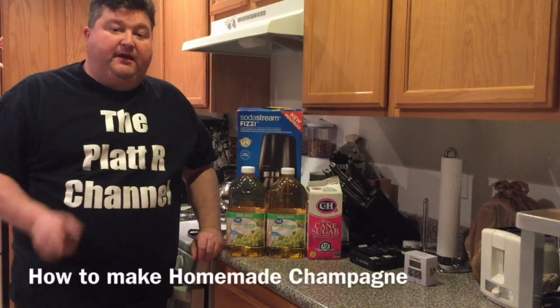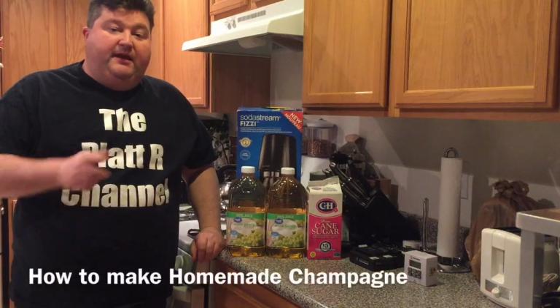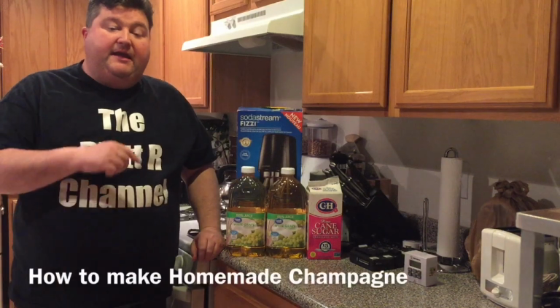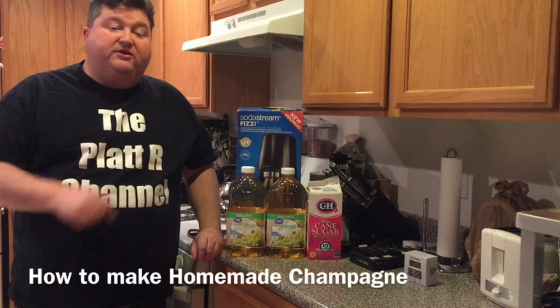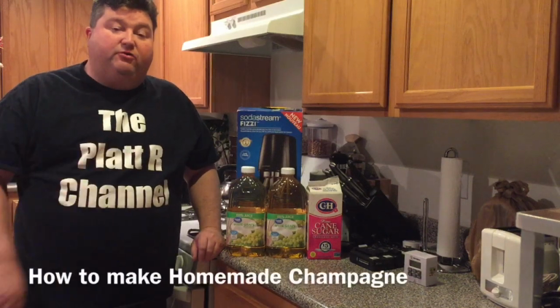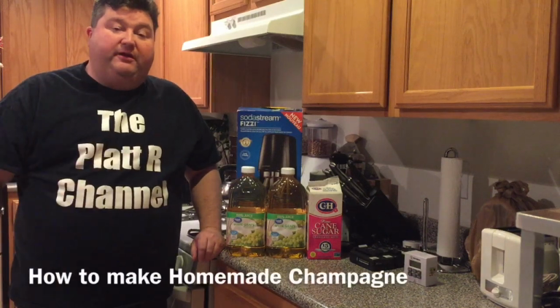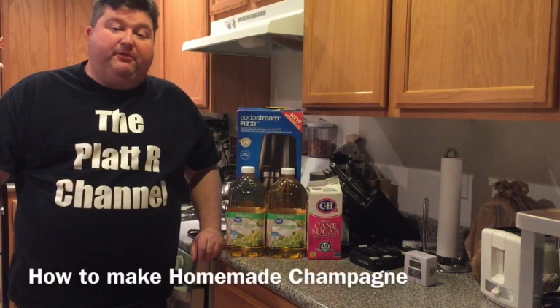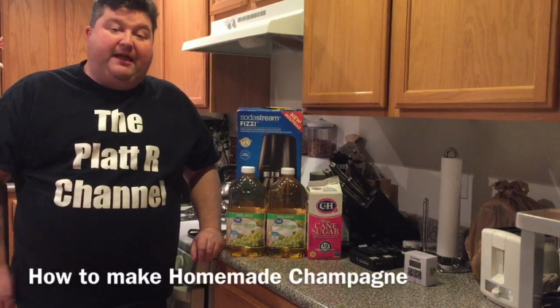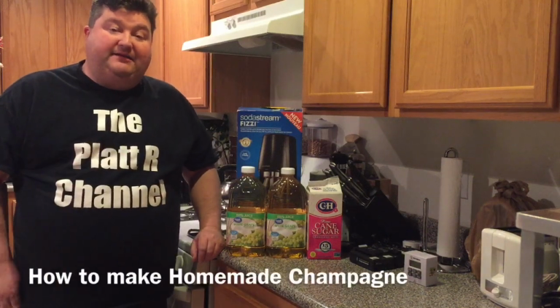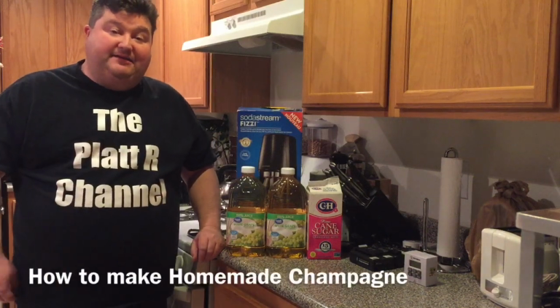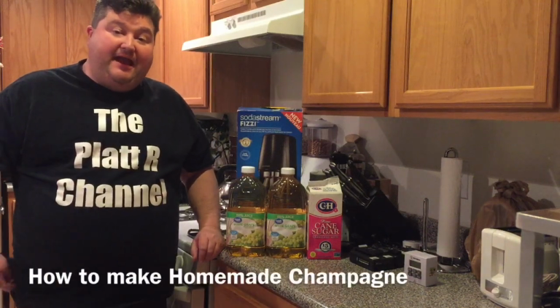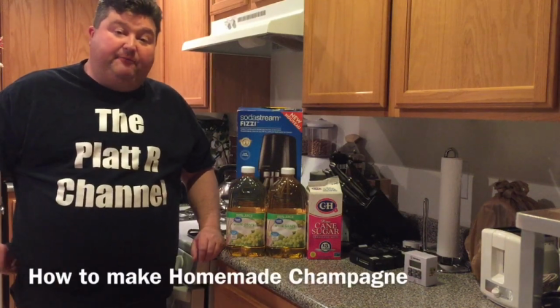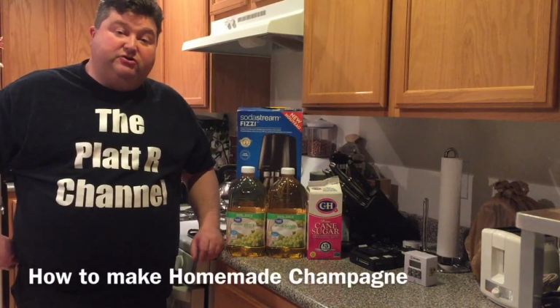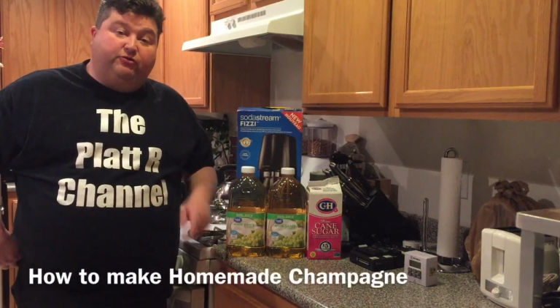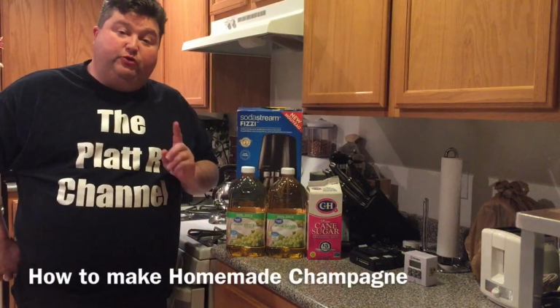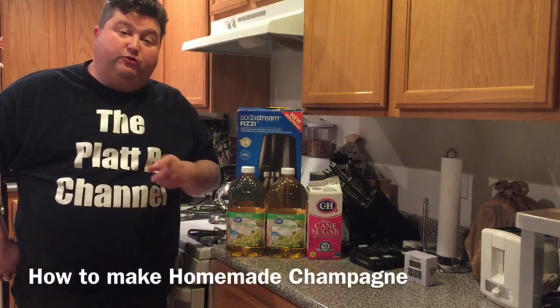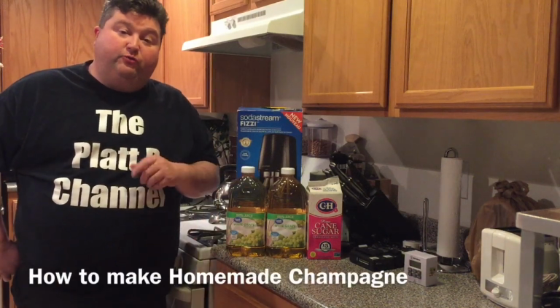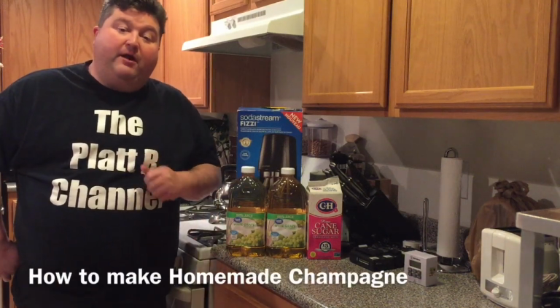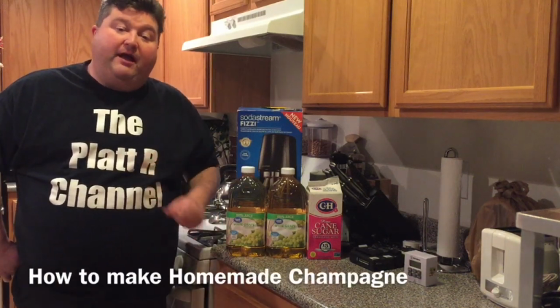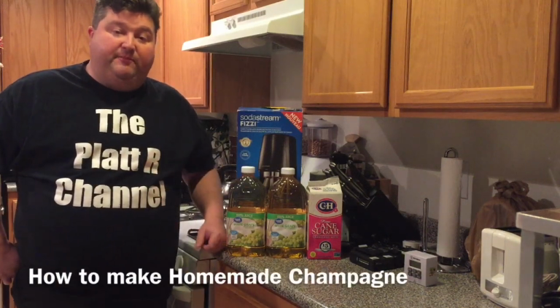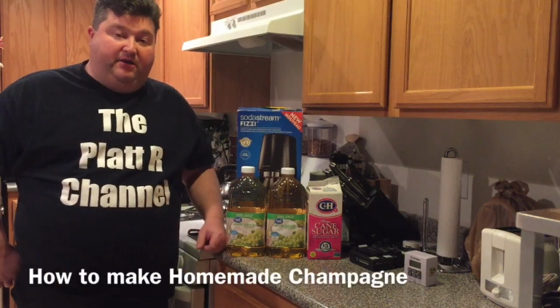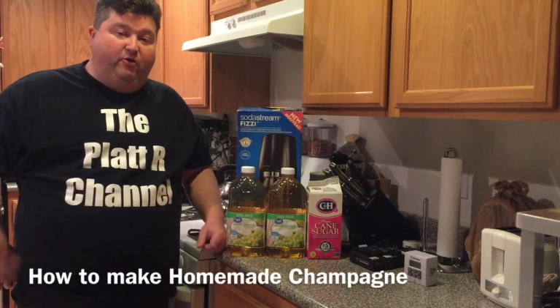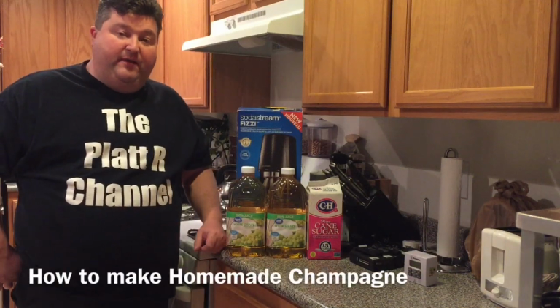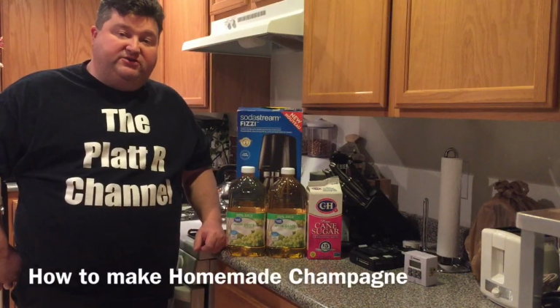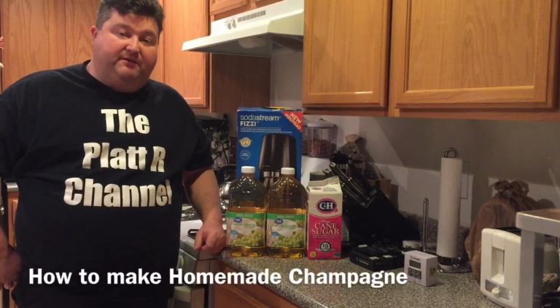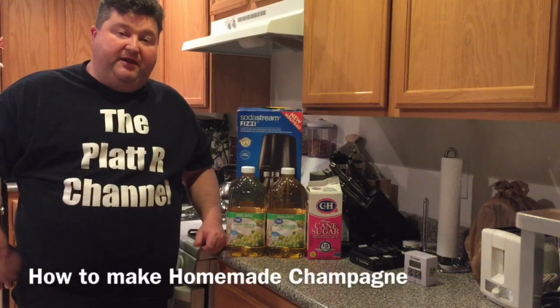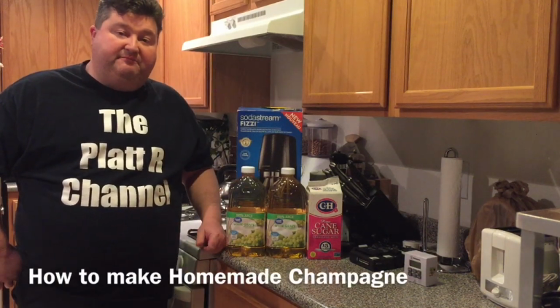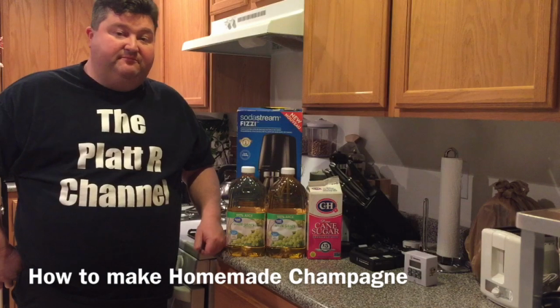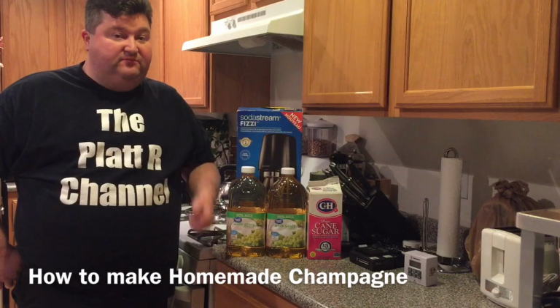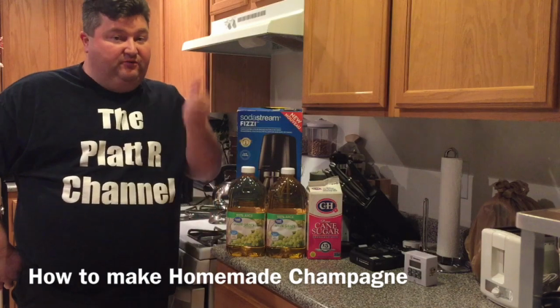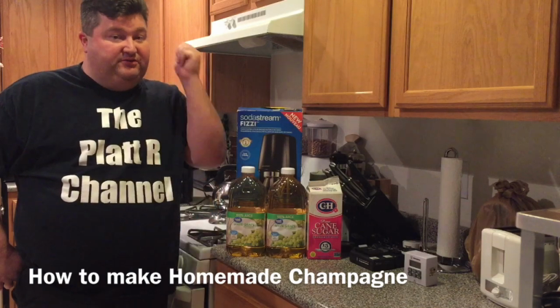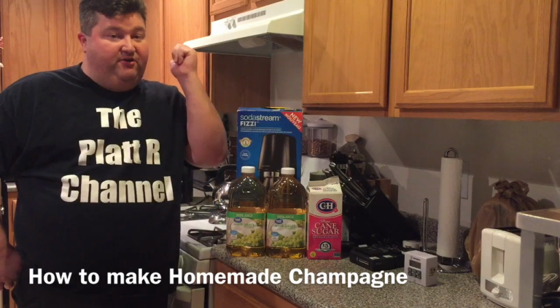Hey gang, it's your old buddy Platt and today I'm going to show you how to make homemade champagne. So let's go!